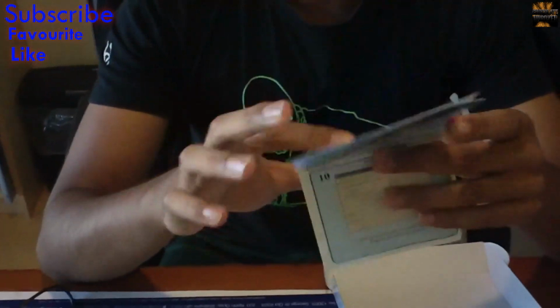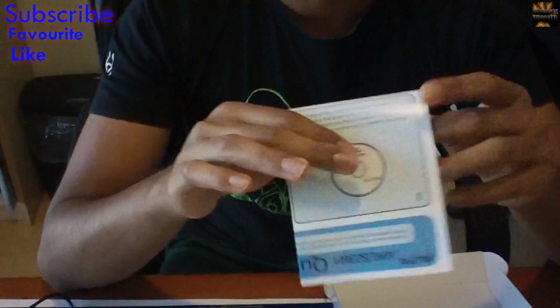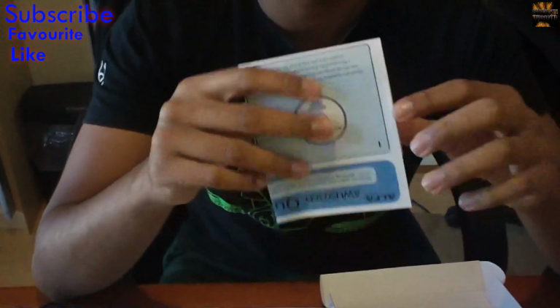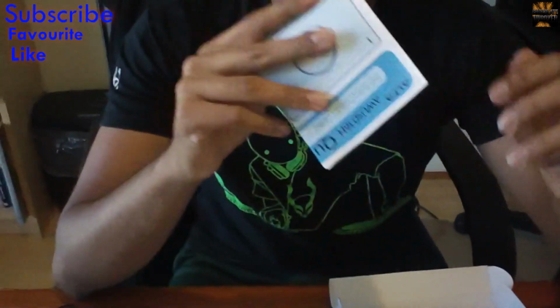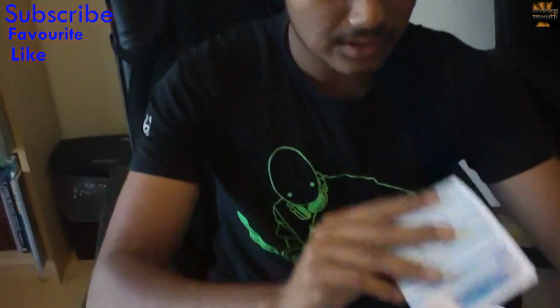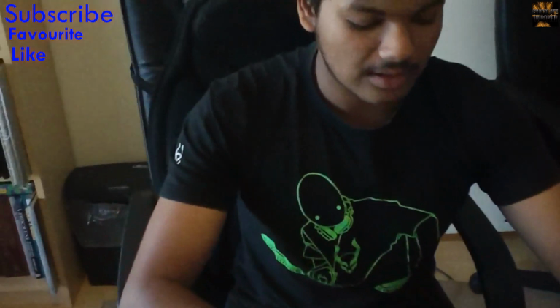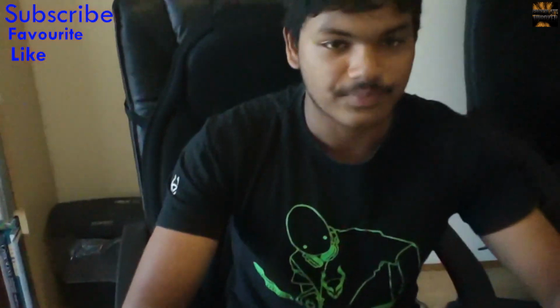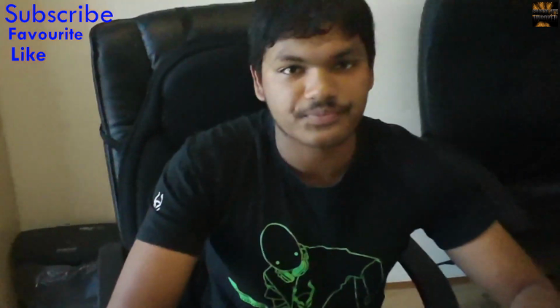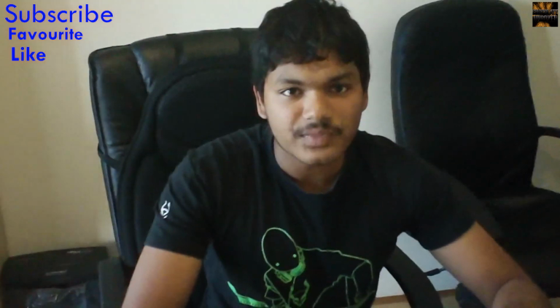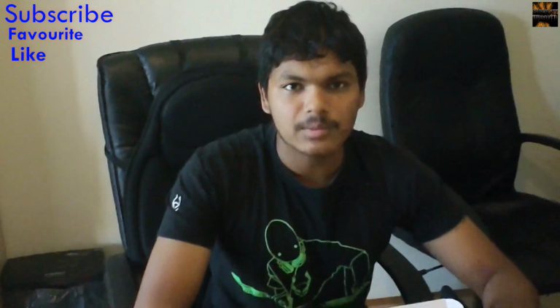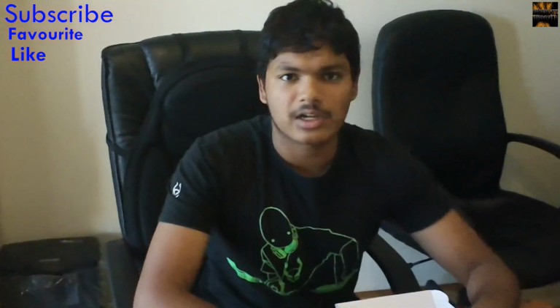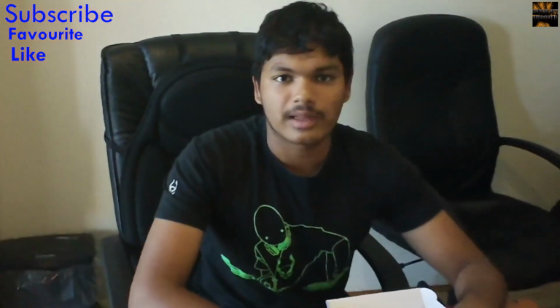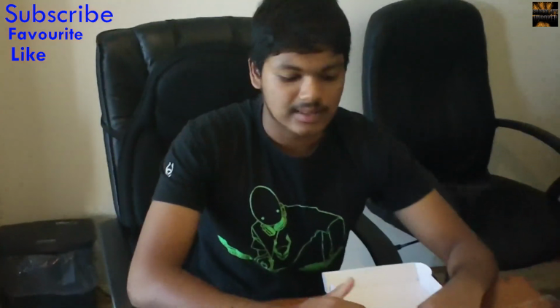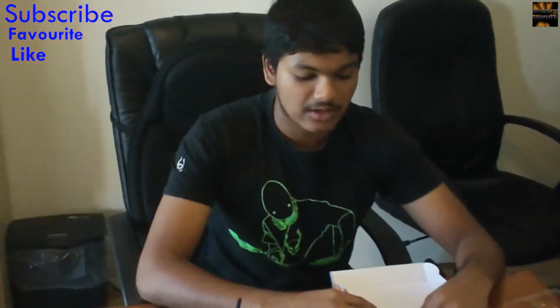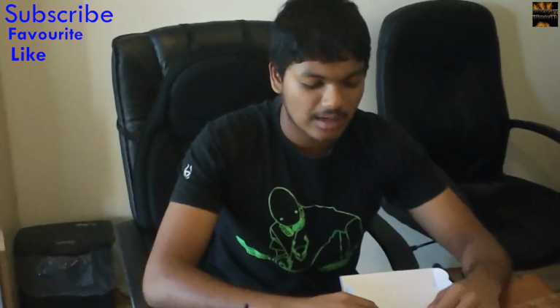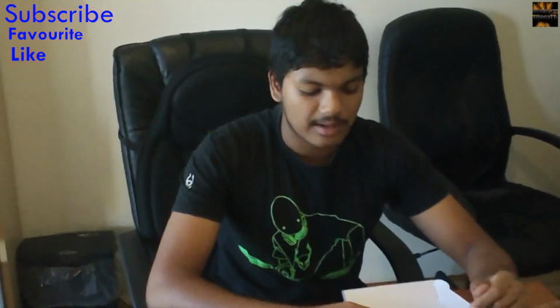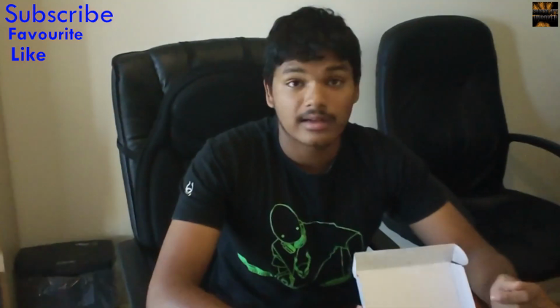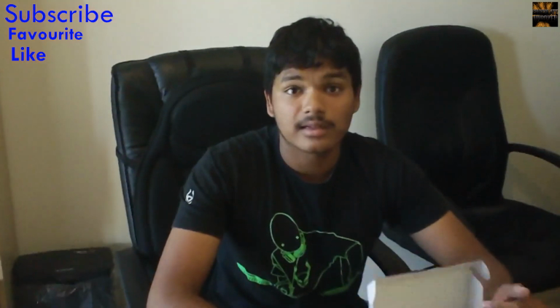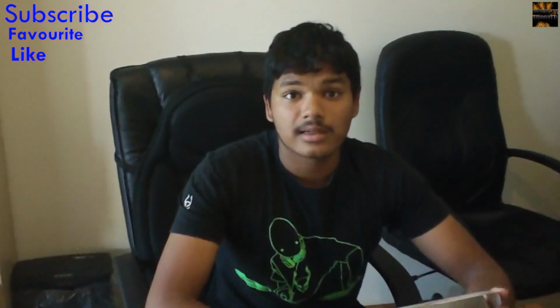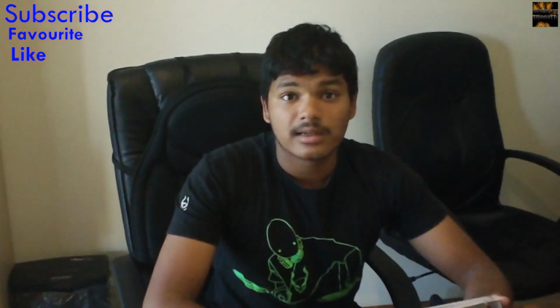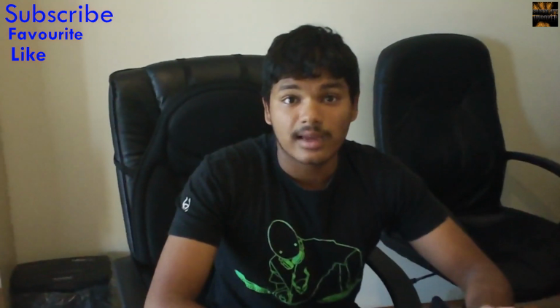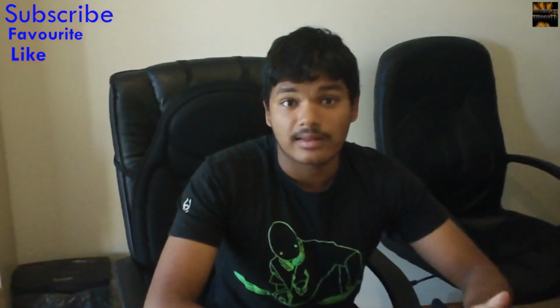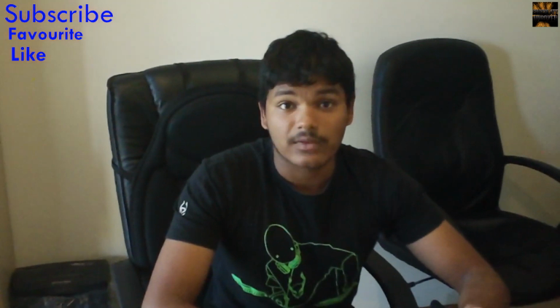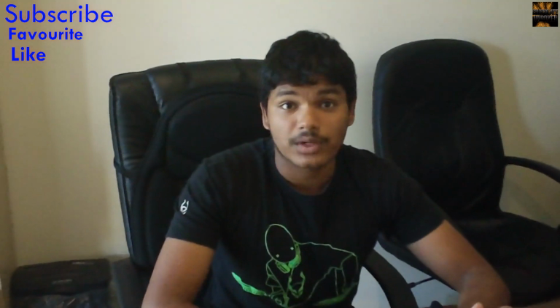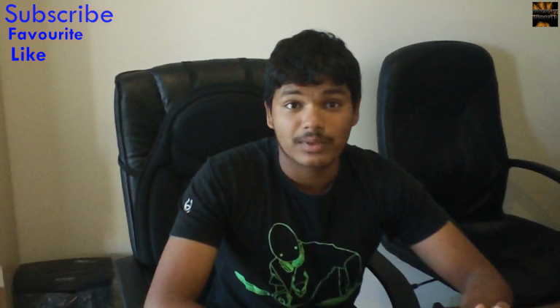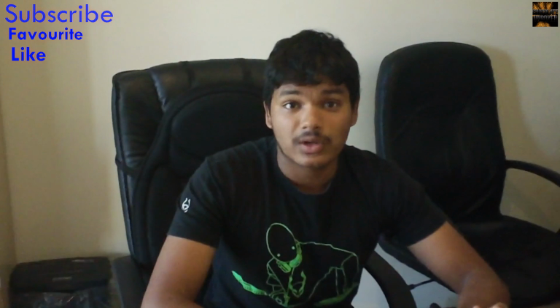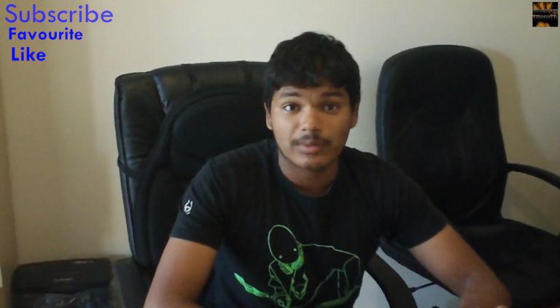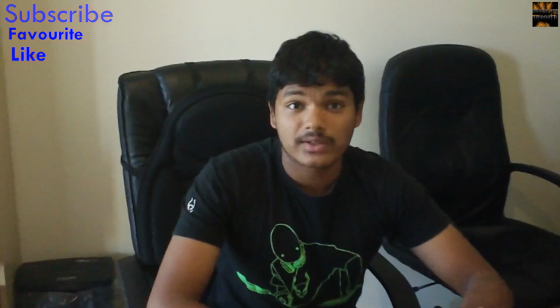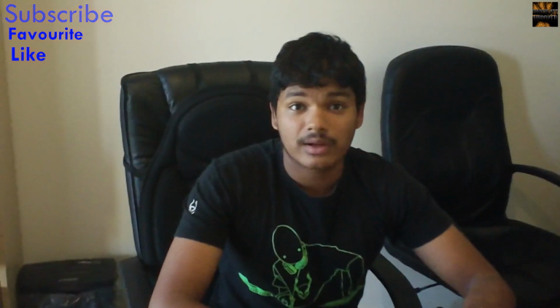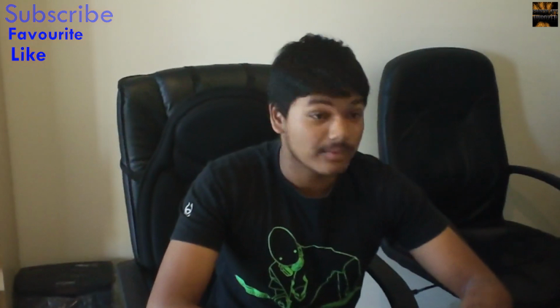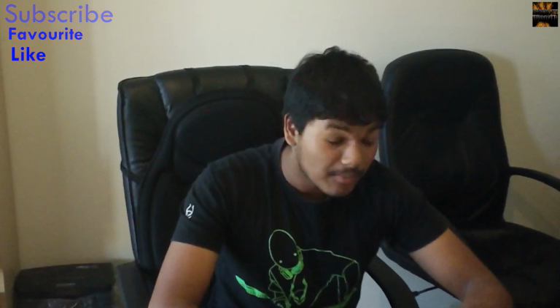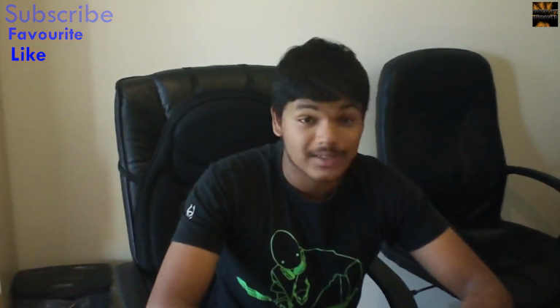Thank you very much. Please comment, like, and subscribe. Thank you for watching my The Chocolate Boxer Unboxing.